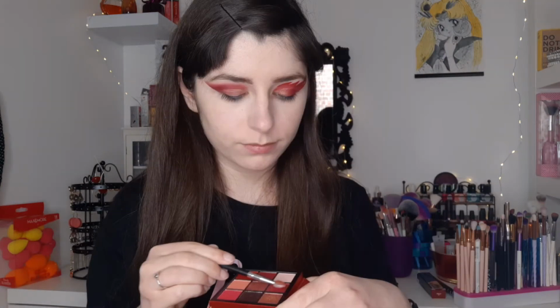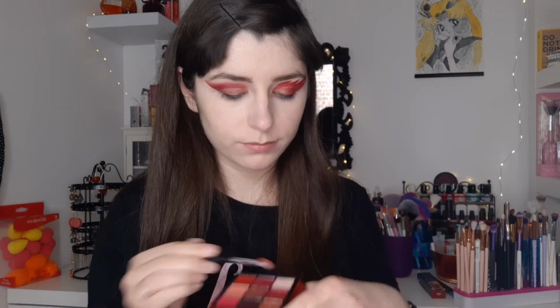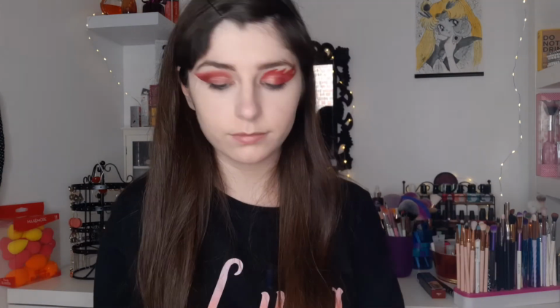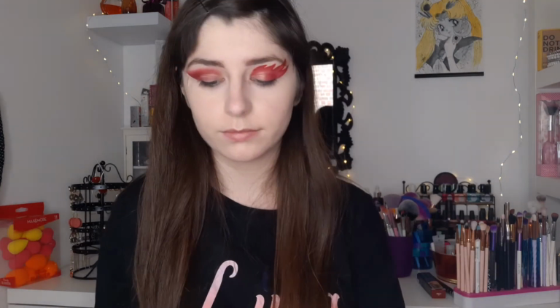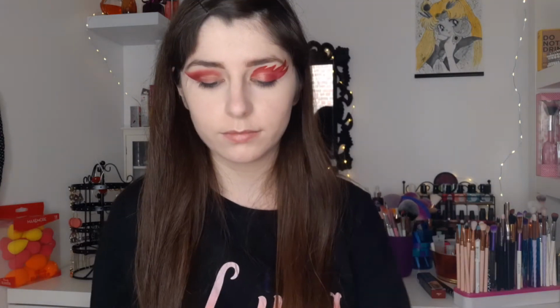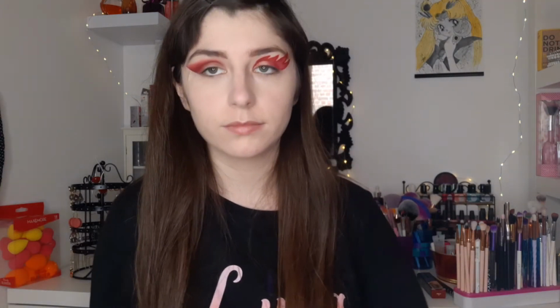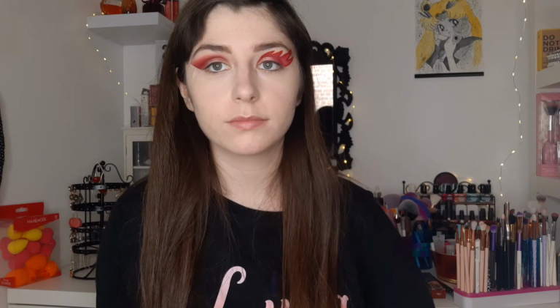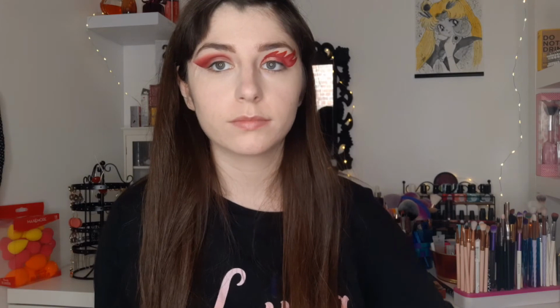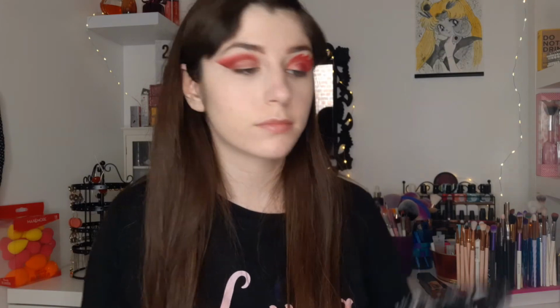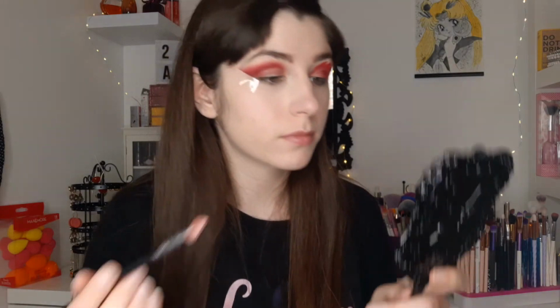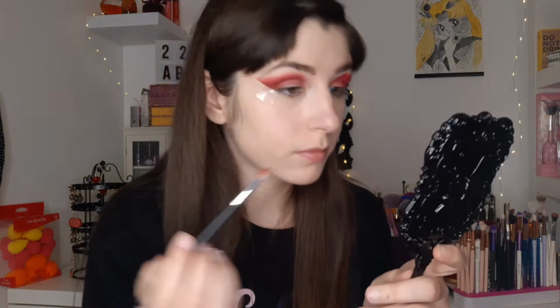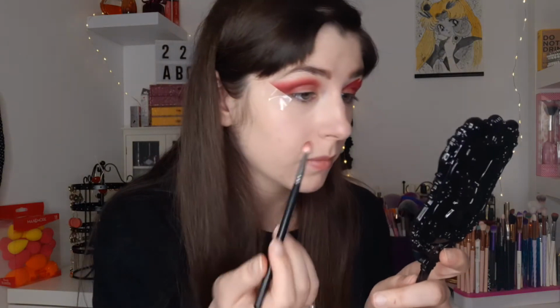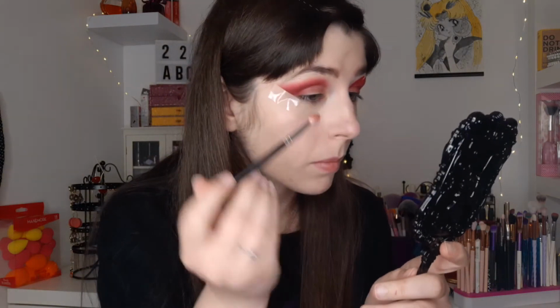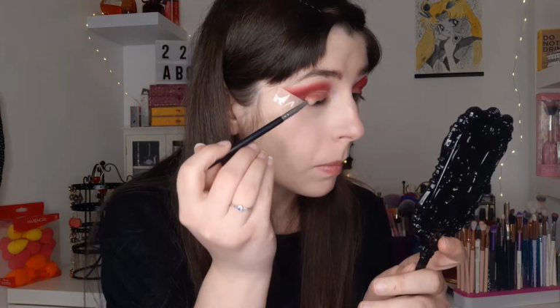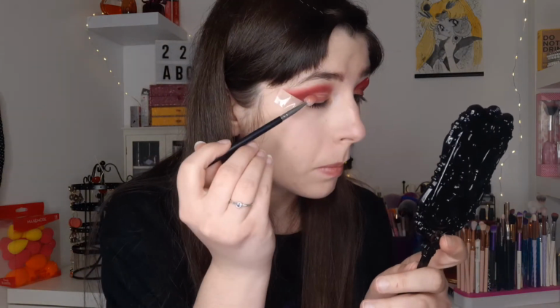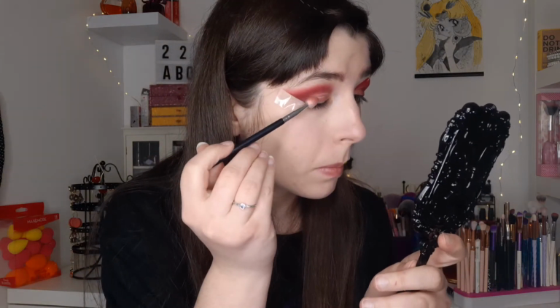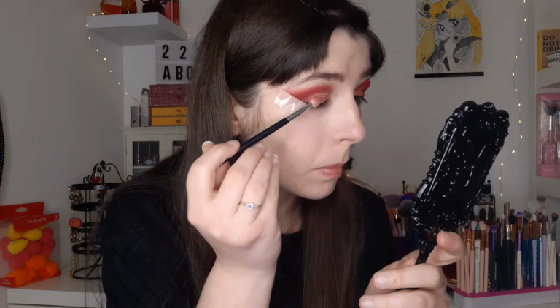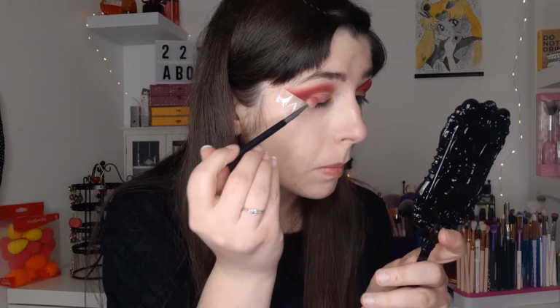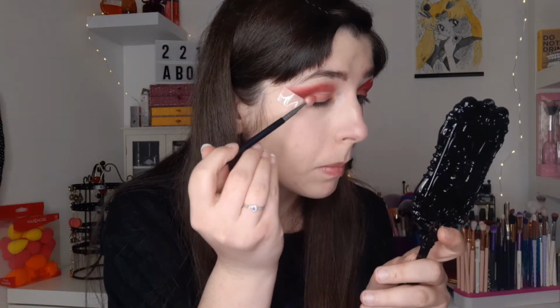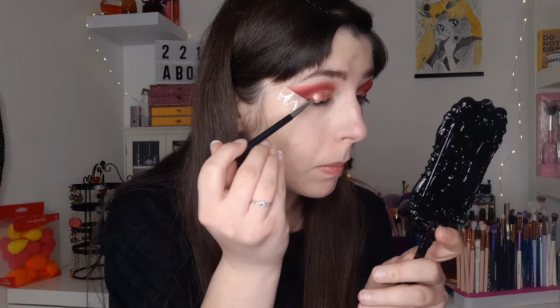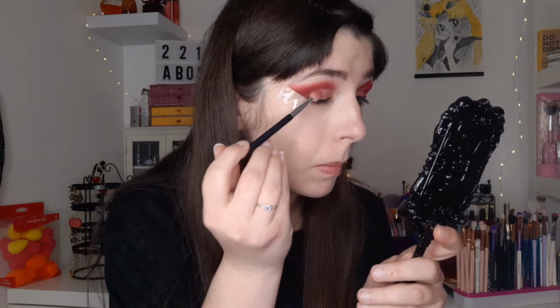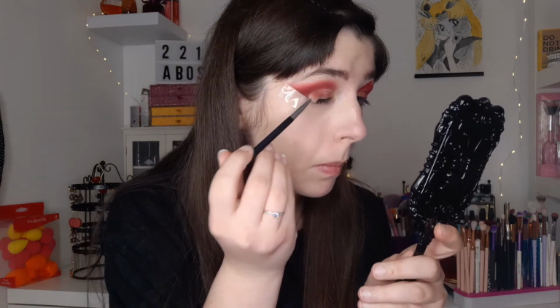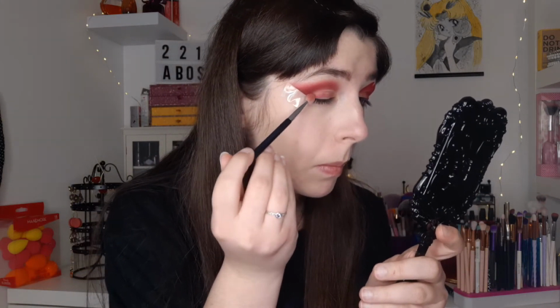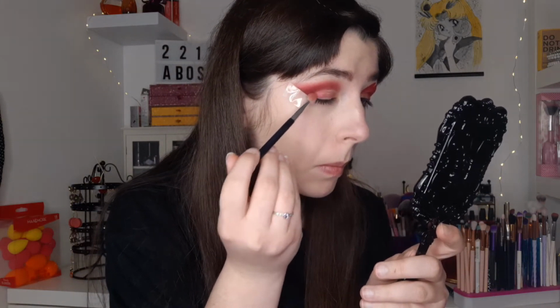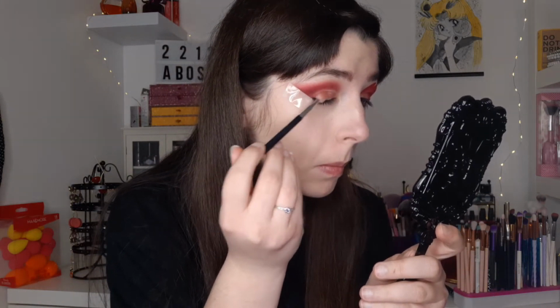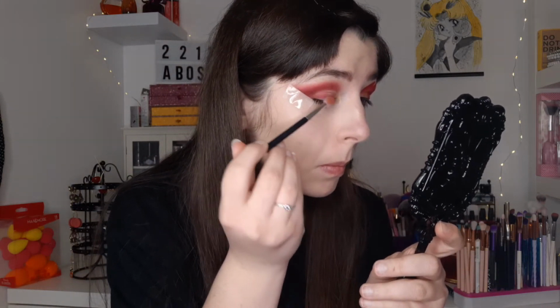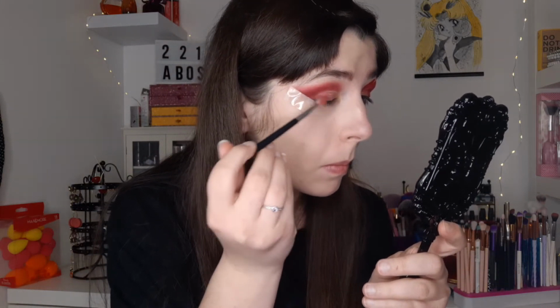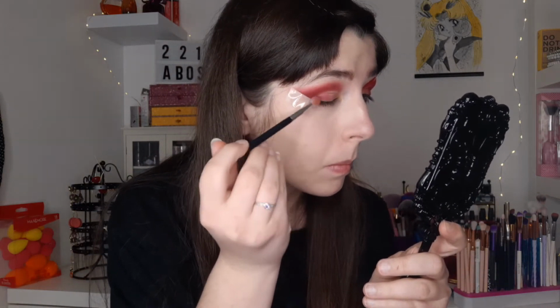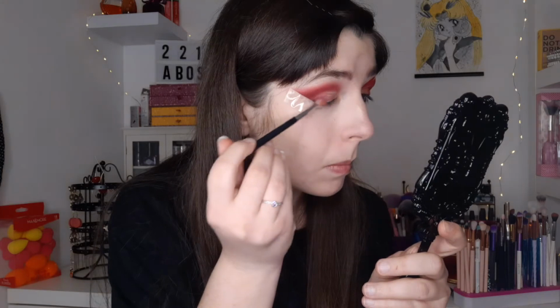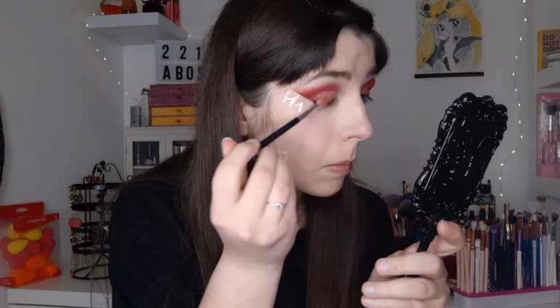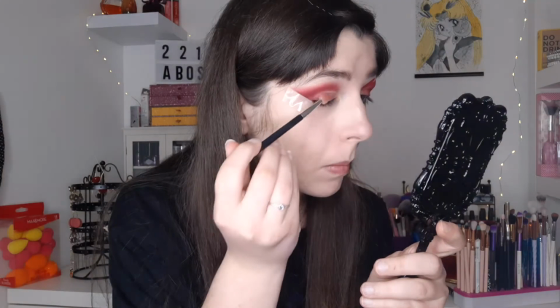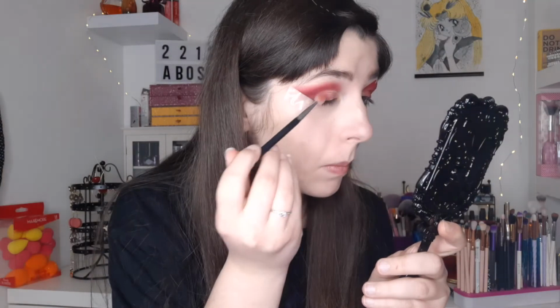Then, just like for the interior of the flames, I take the silicone brush with the same two colors and do exactly the same thing on the eyelid.